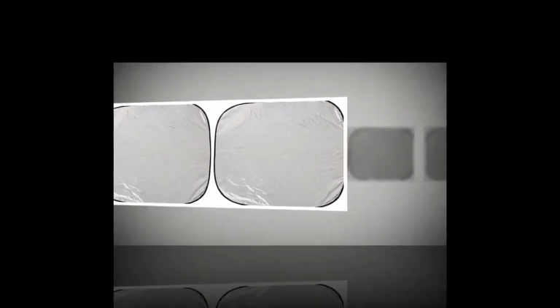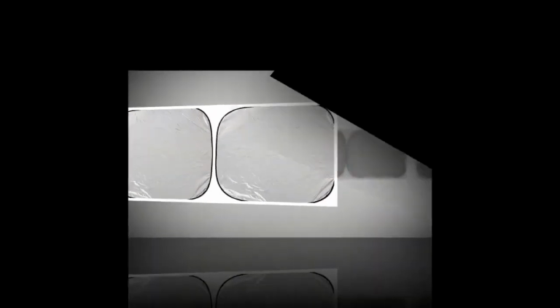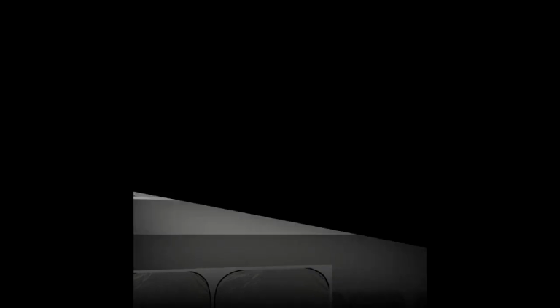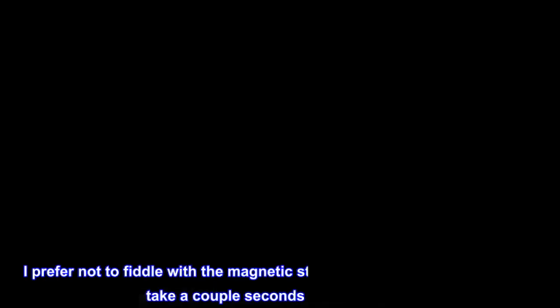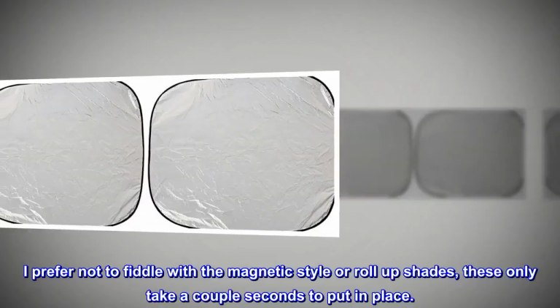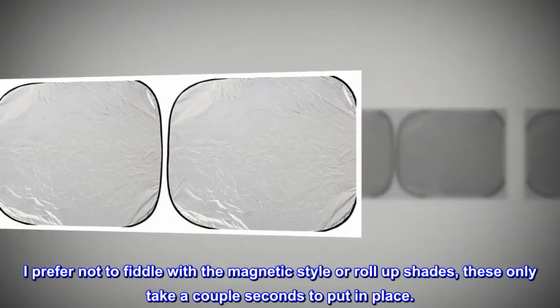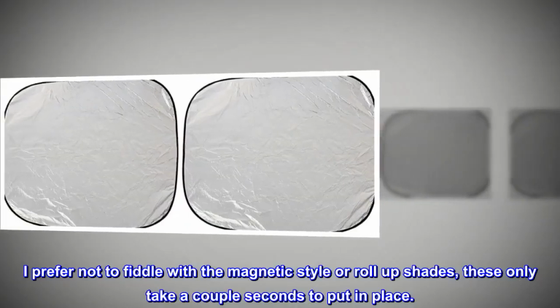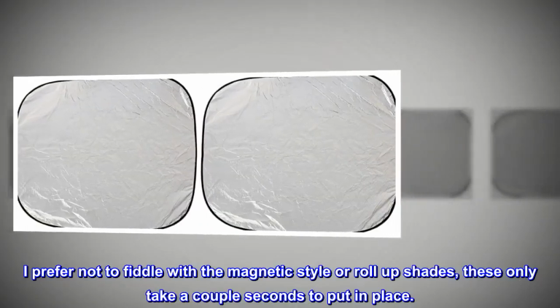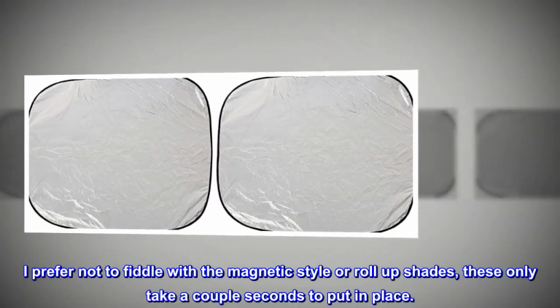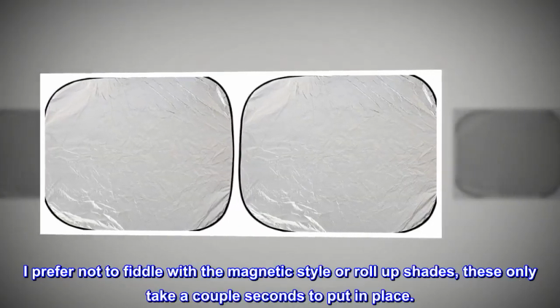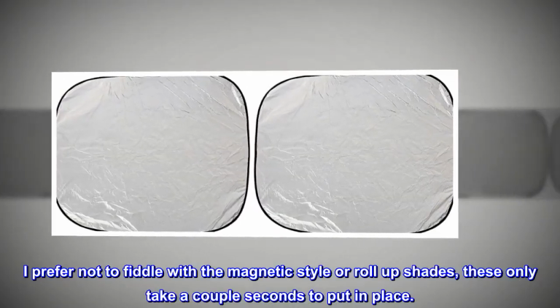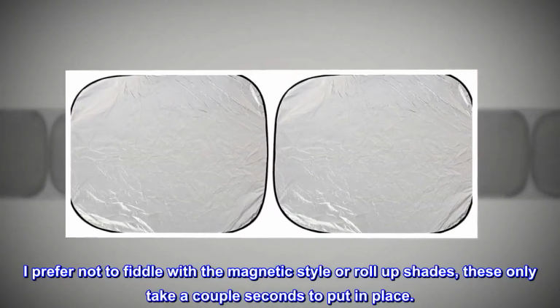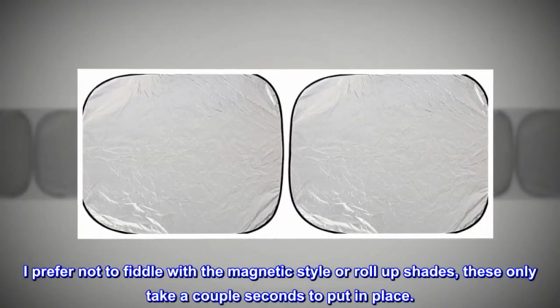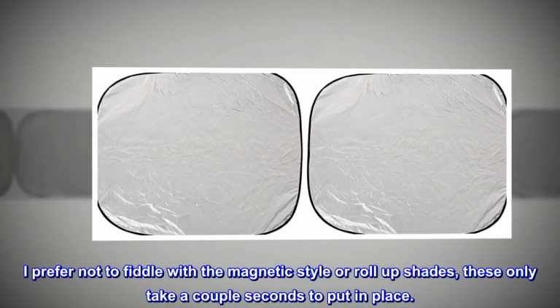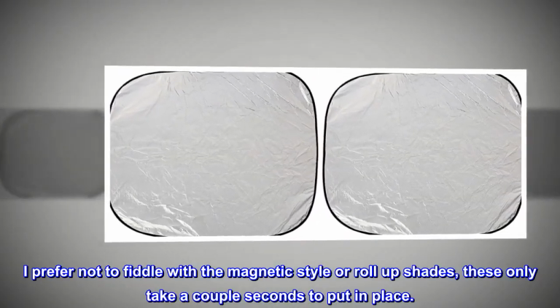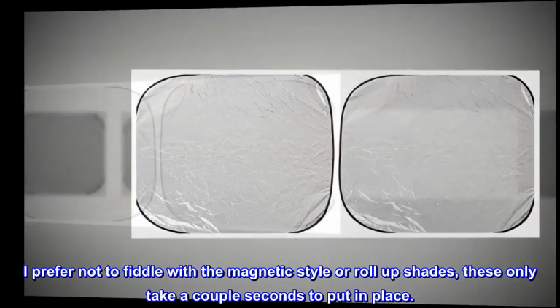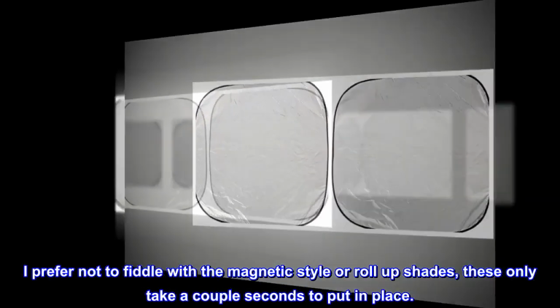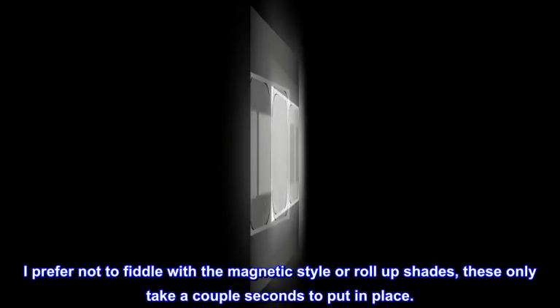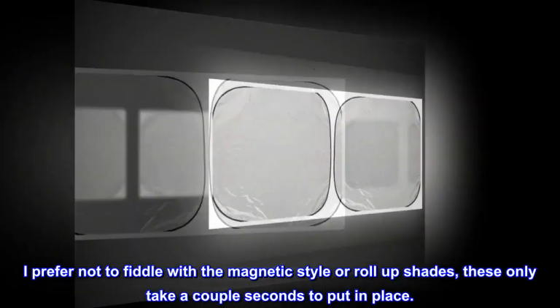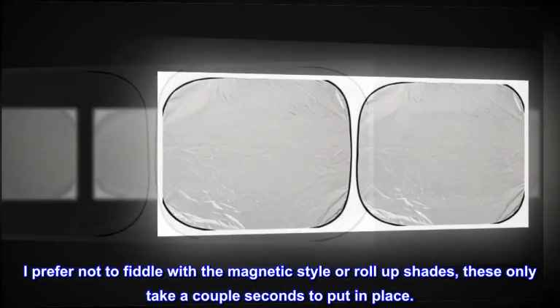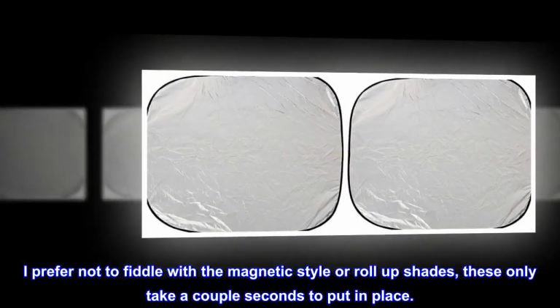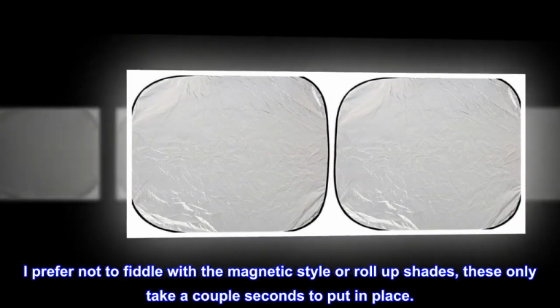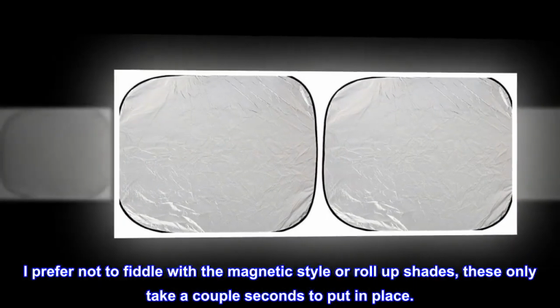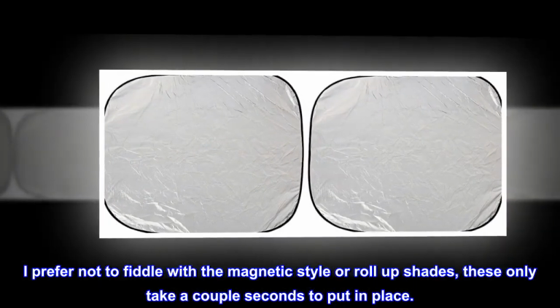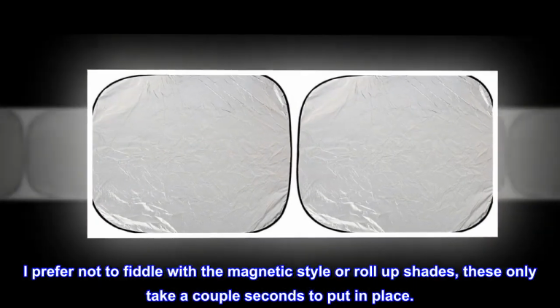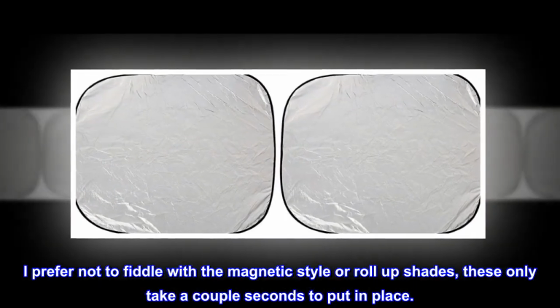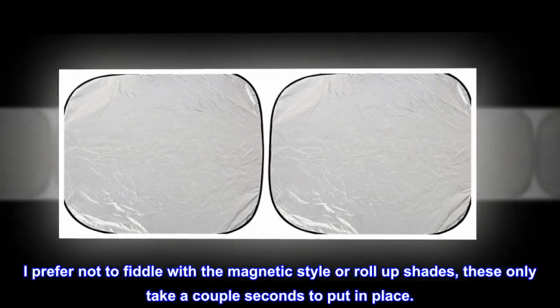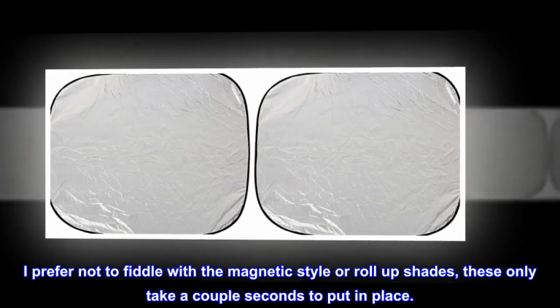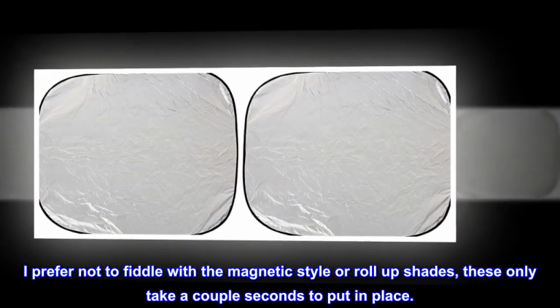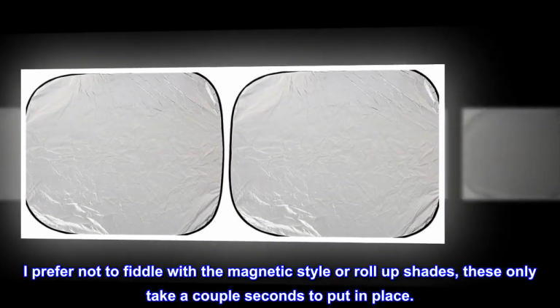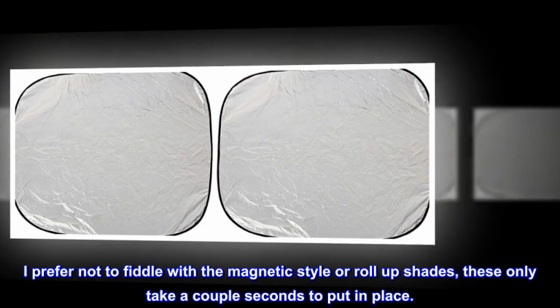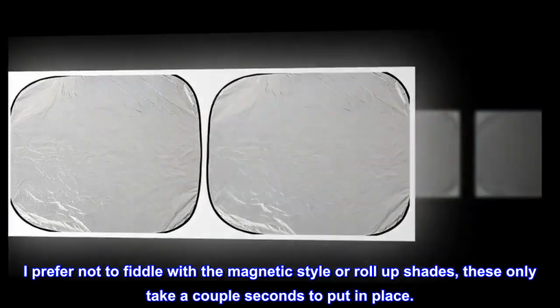I prefer not to fiddle with the magnetic style or roll-up shades. These only take a couple seconds to put in place.